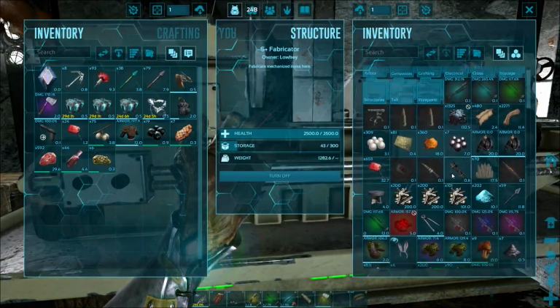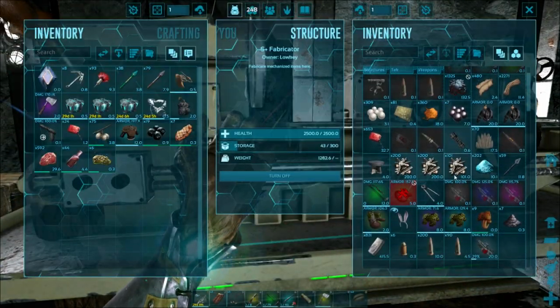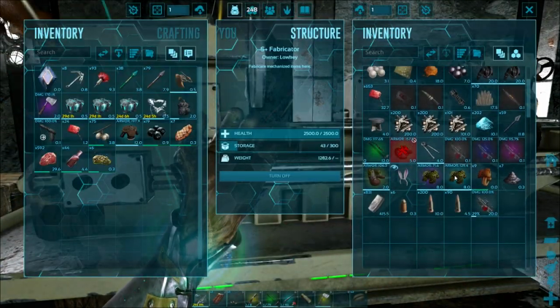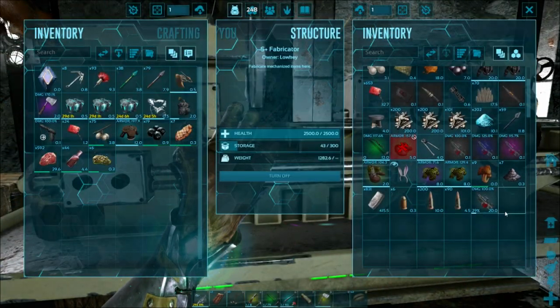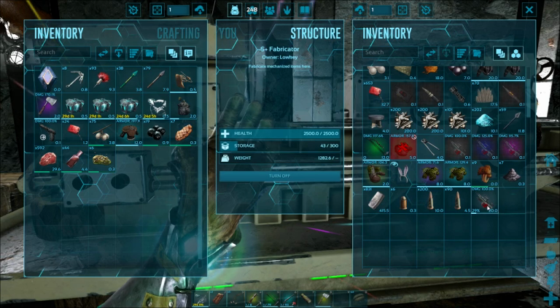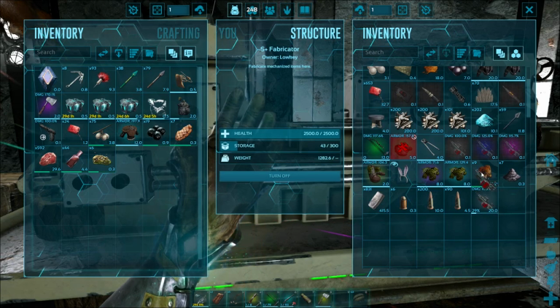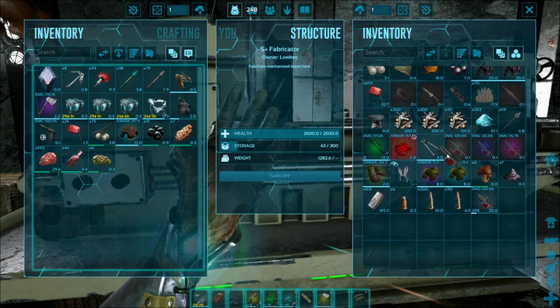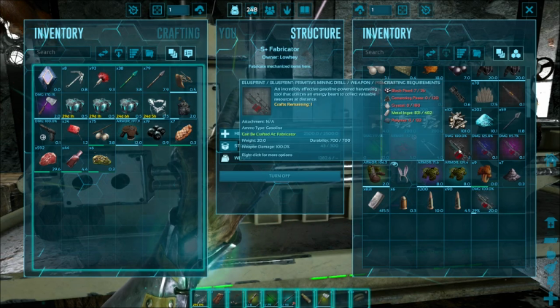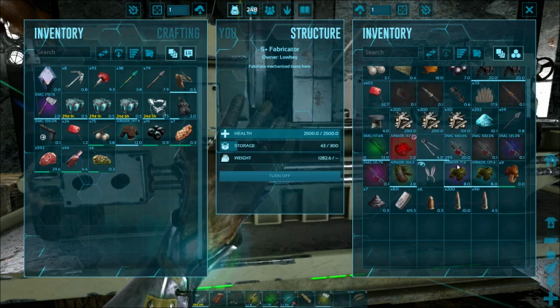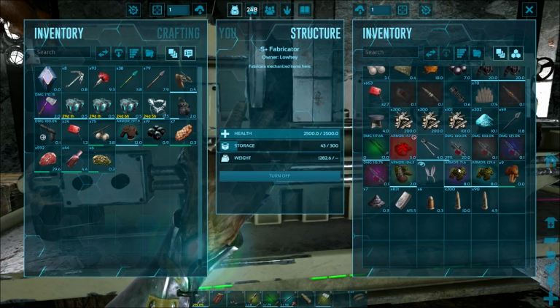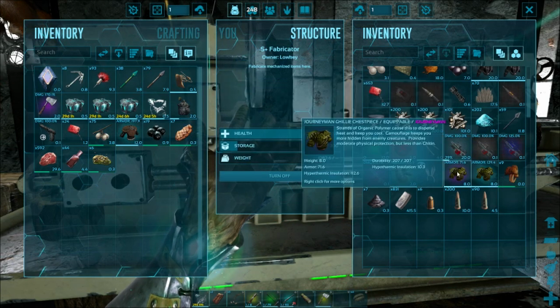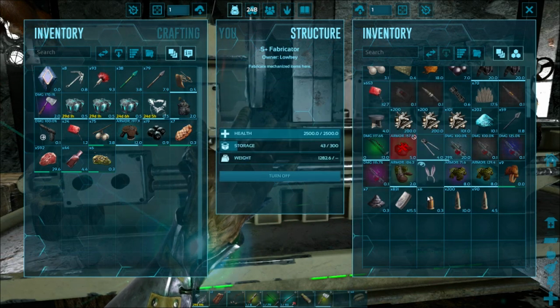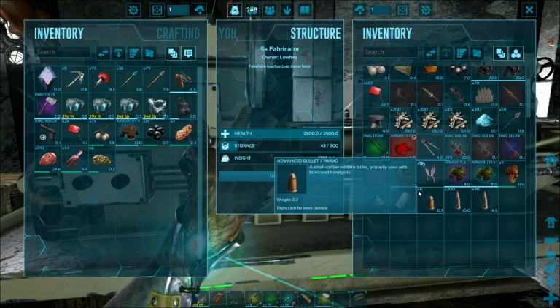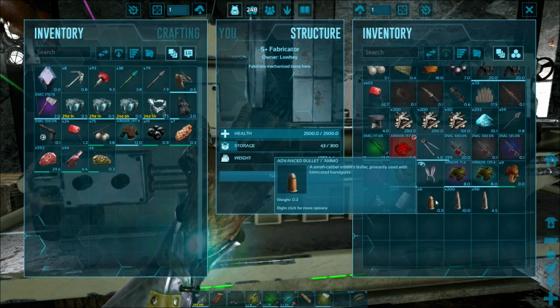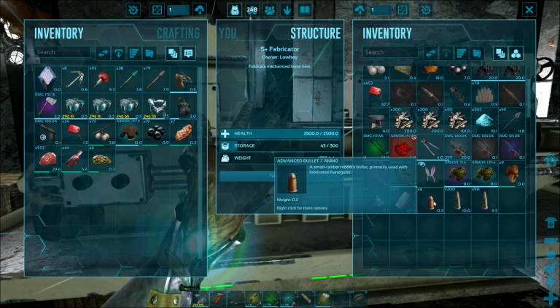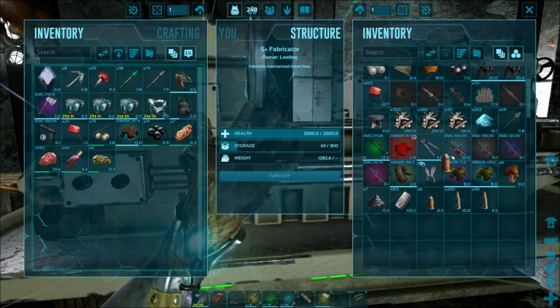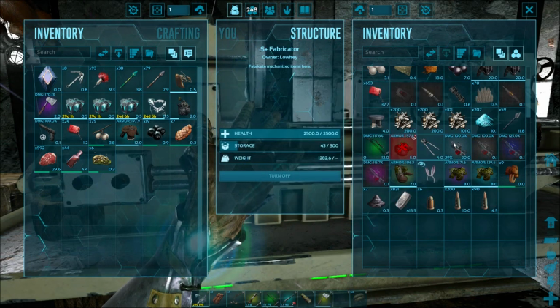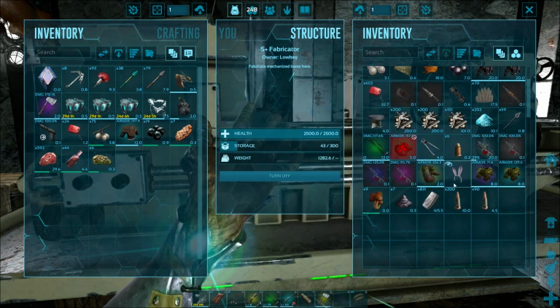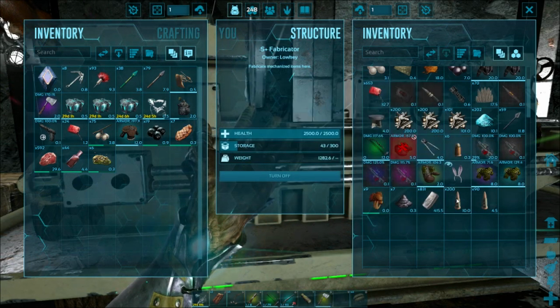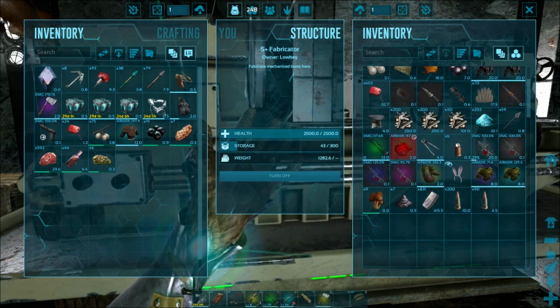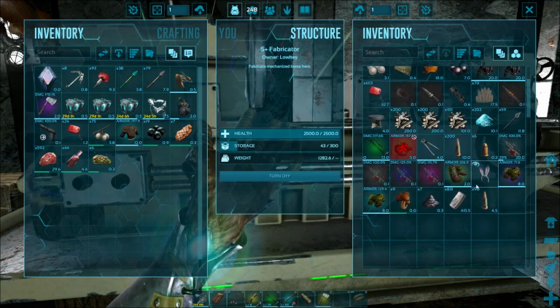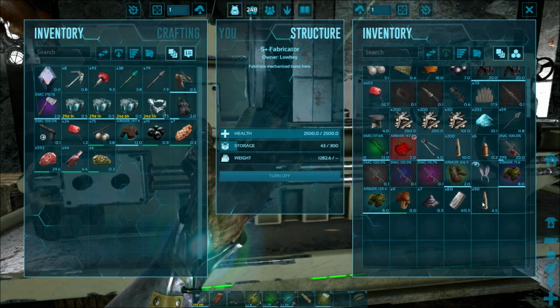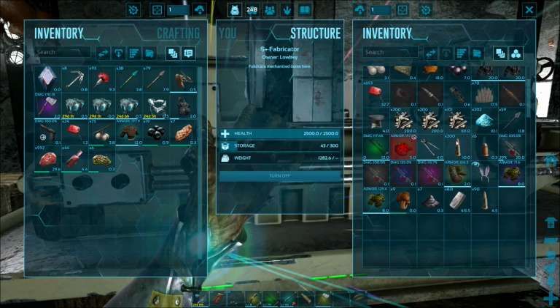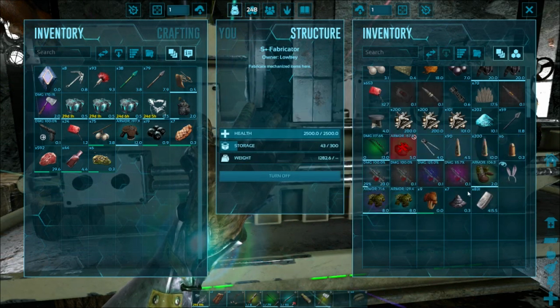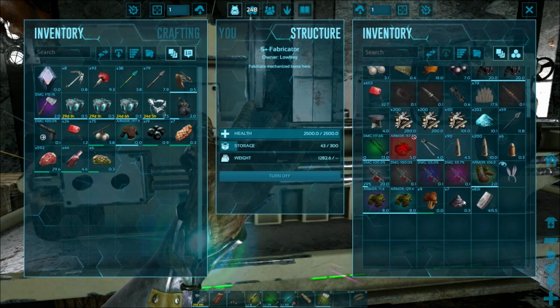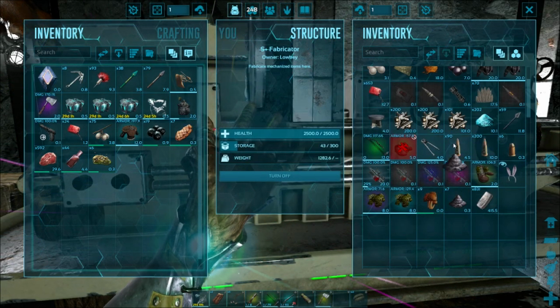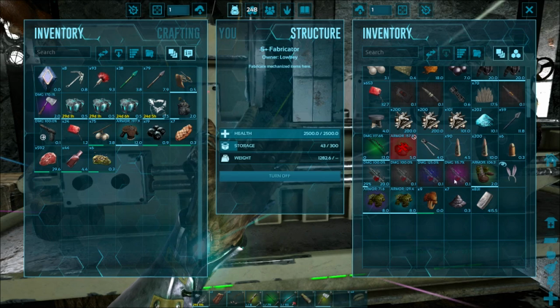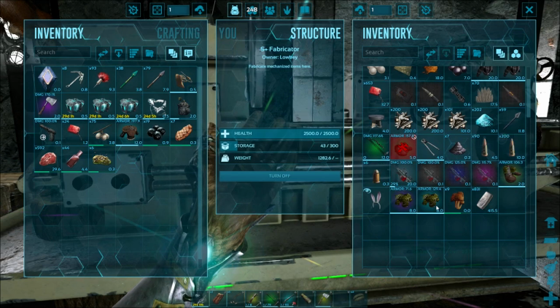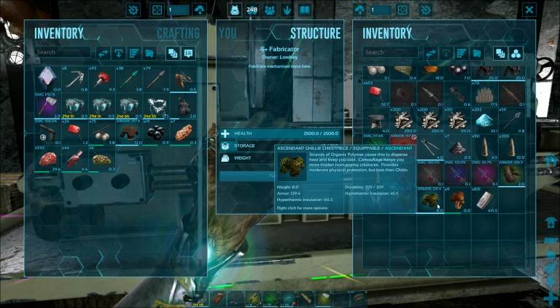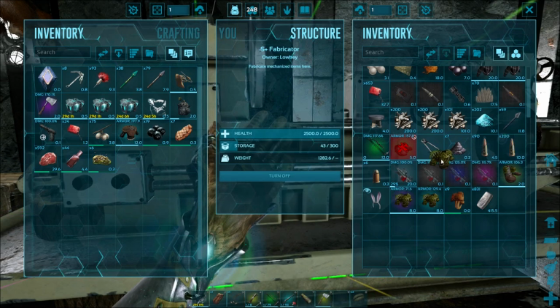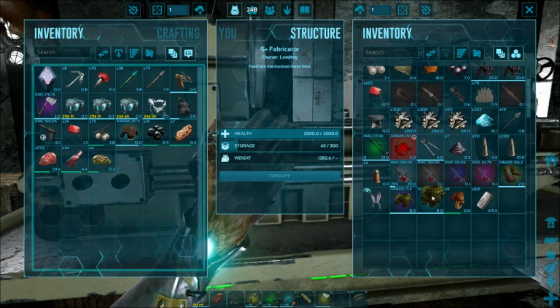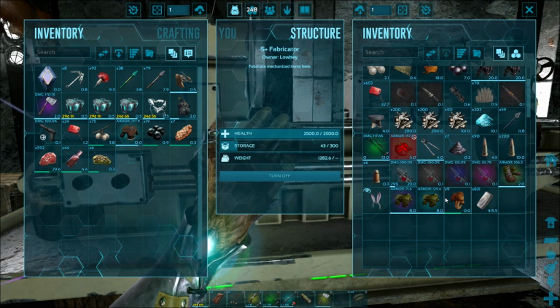But a very important note: if the drill breaks, it will not give the weight reduction. So don't drill until you pop or you're going to be dropping your inventory to start moving again.